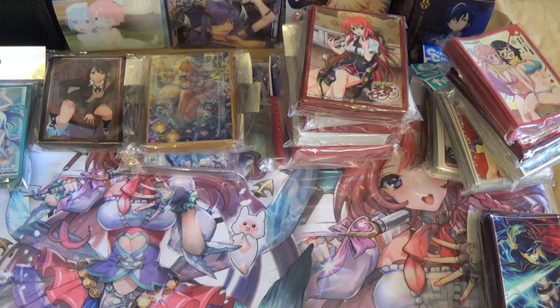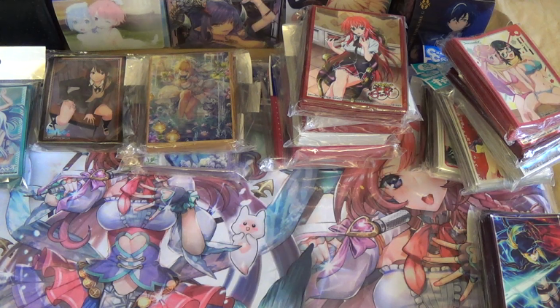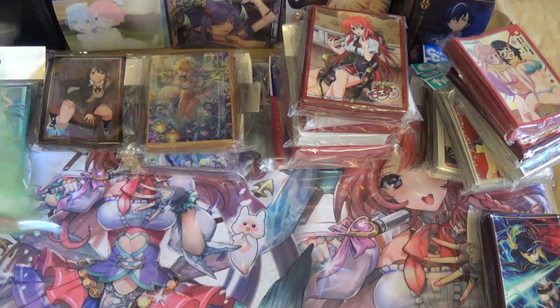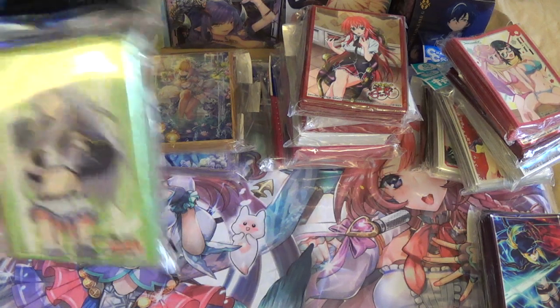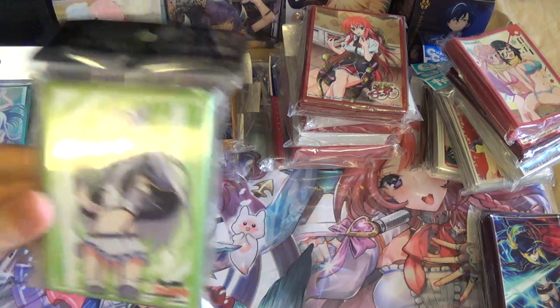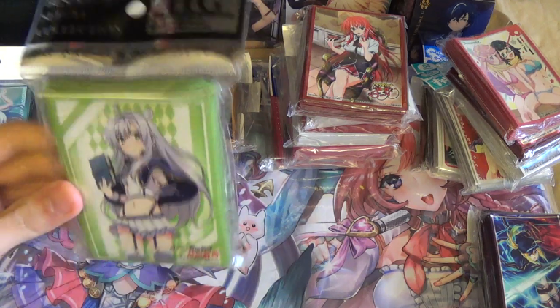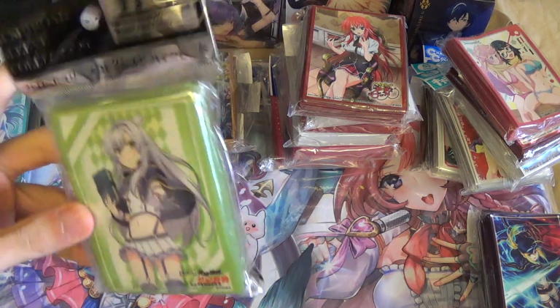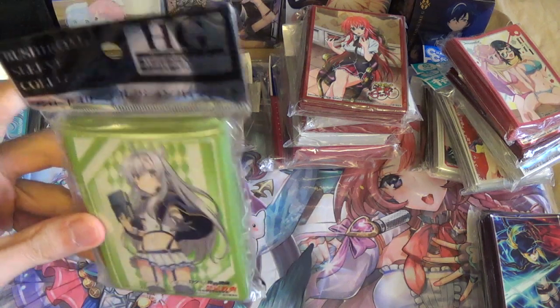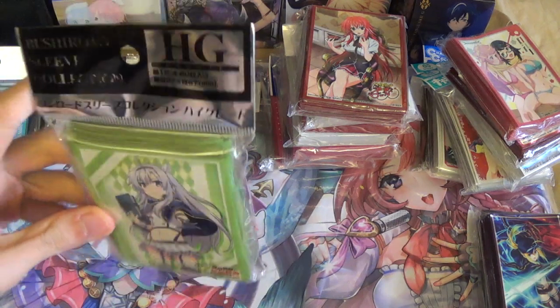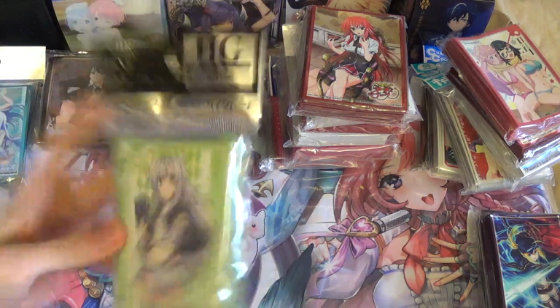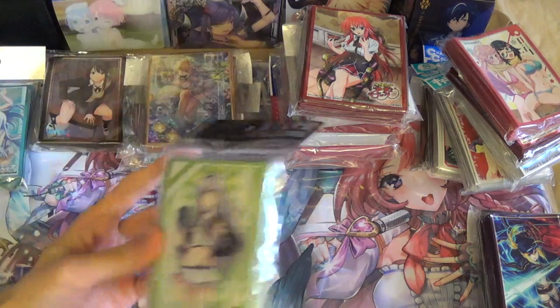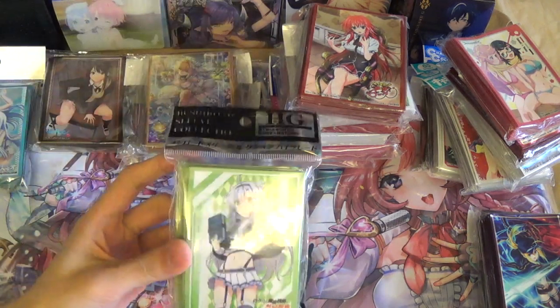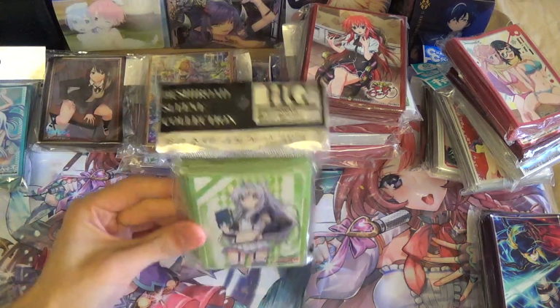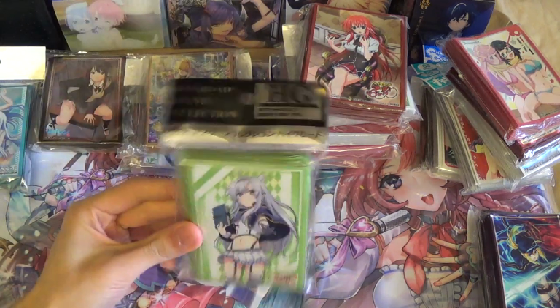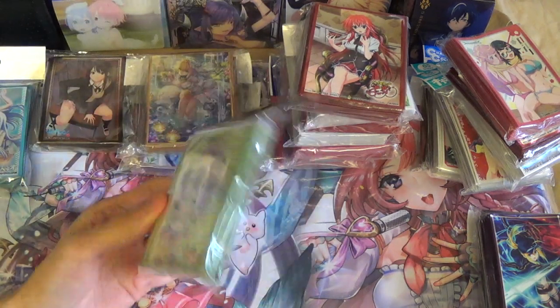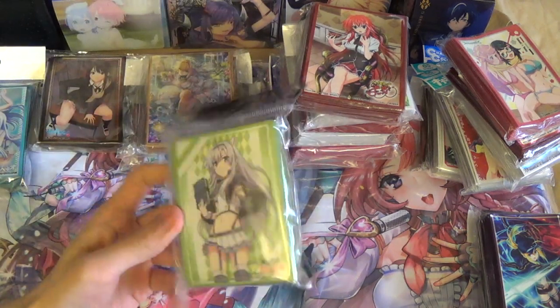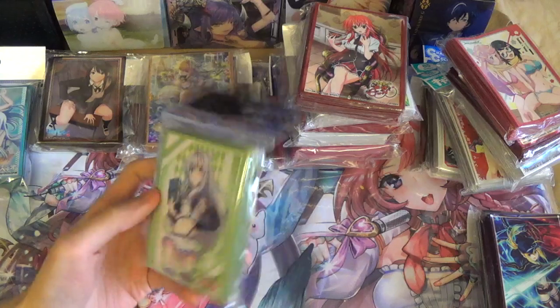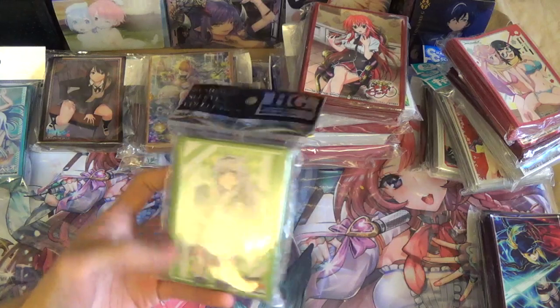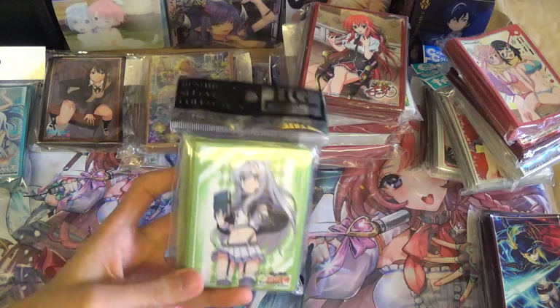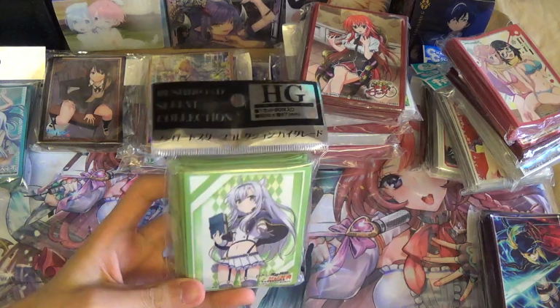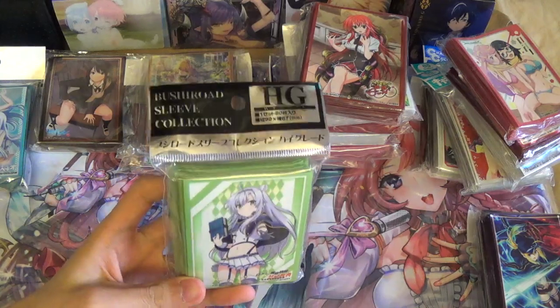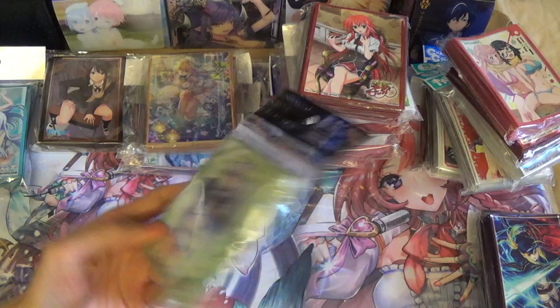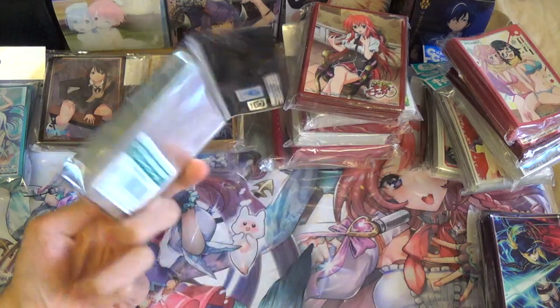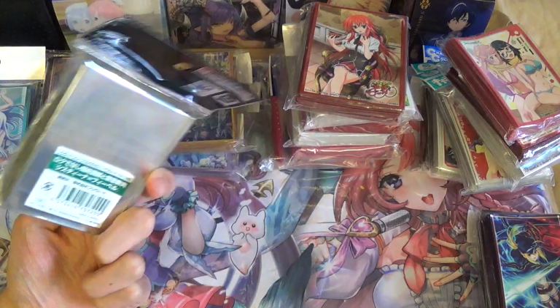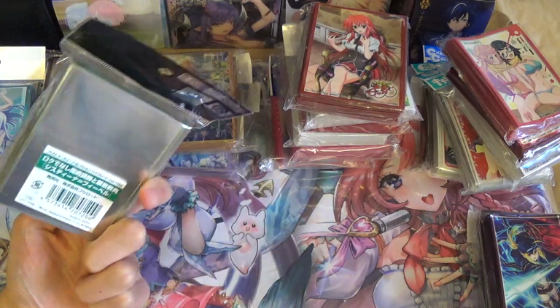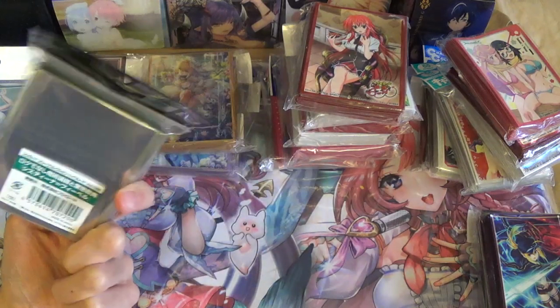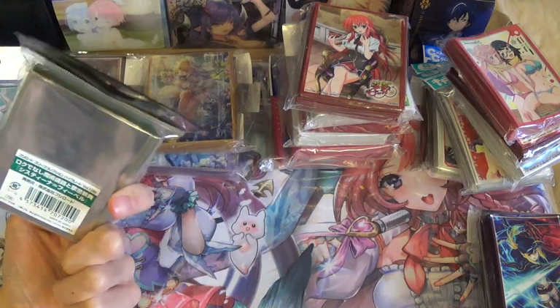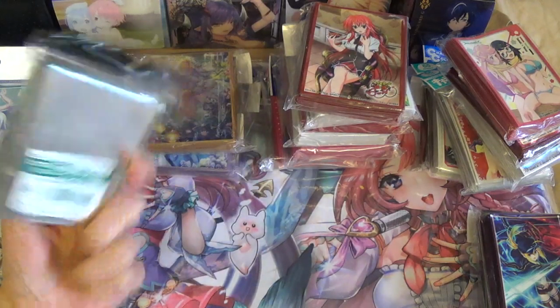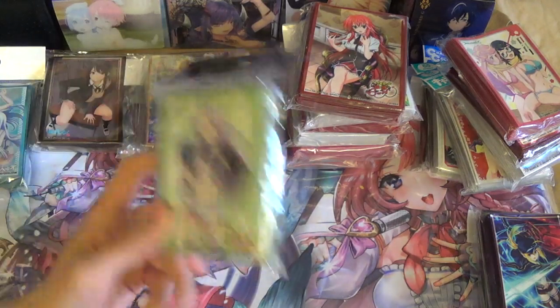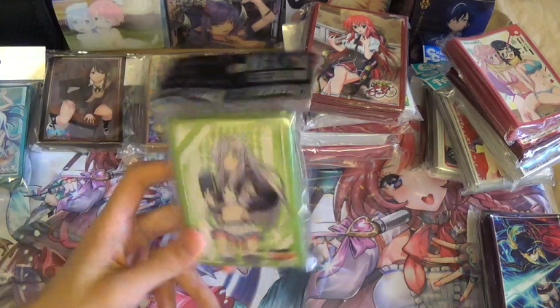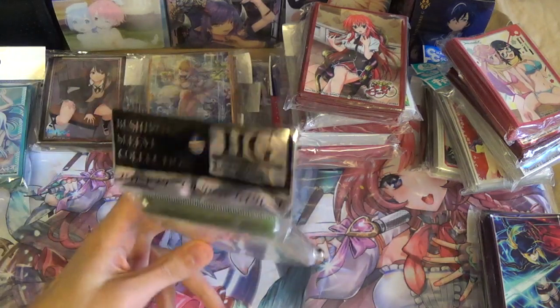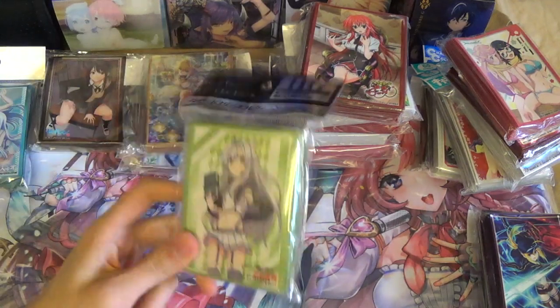Next I got the Sistine sleeves. I got these on impulse — I should have got the deck box too, but eh.